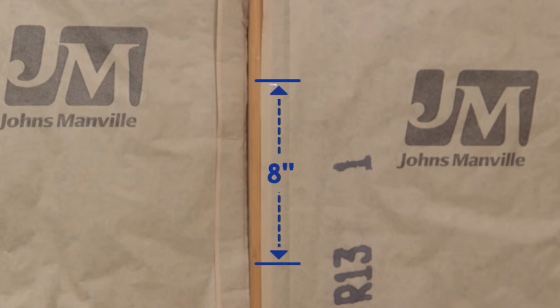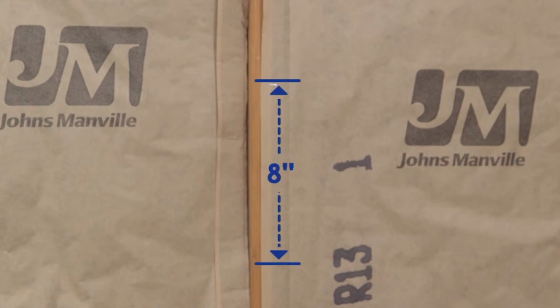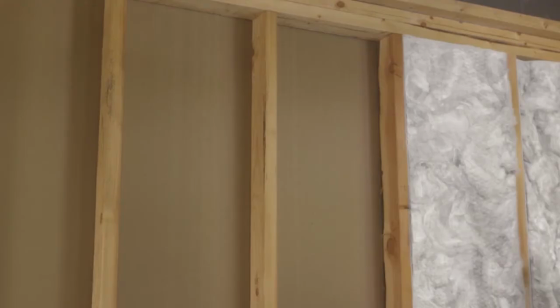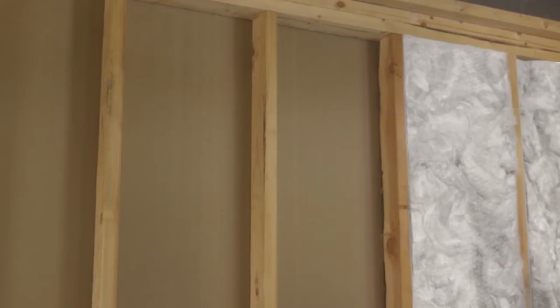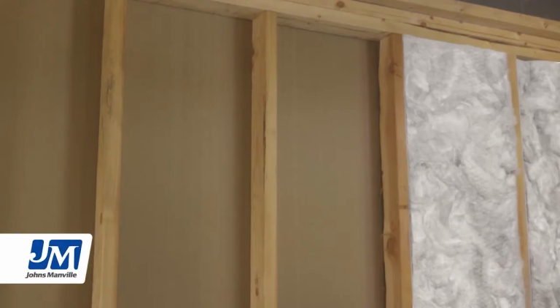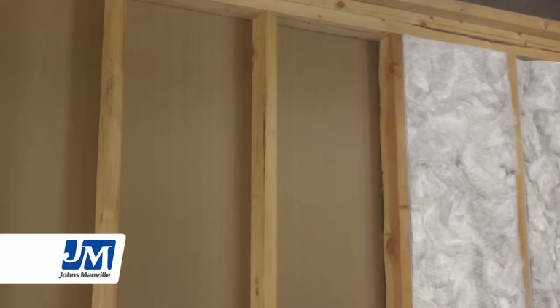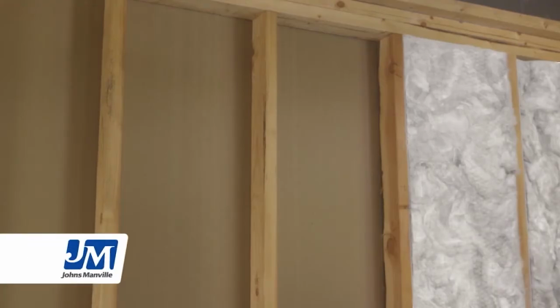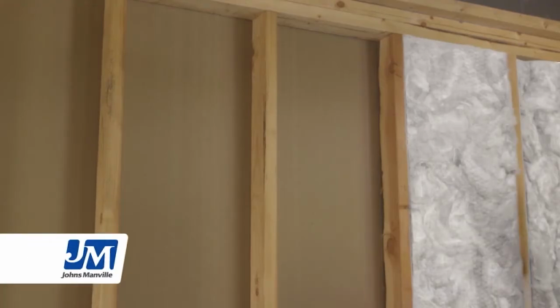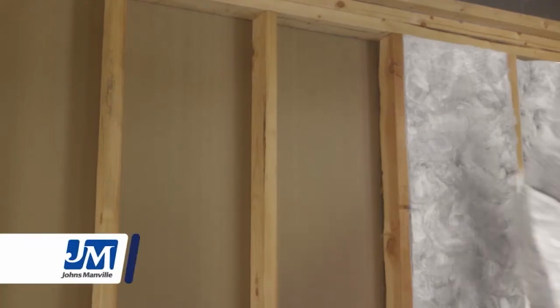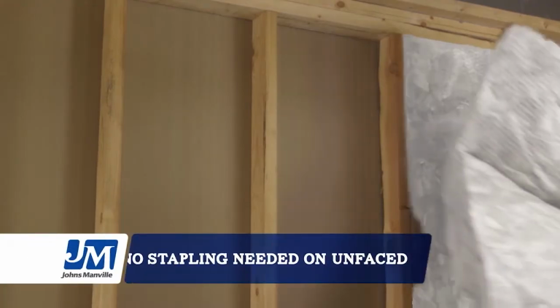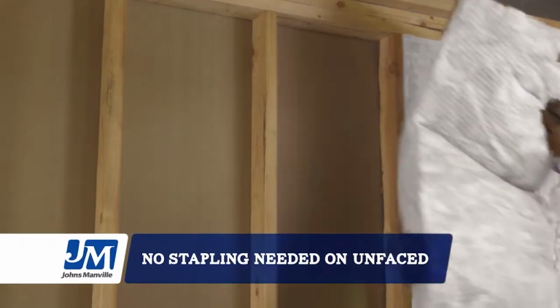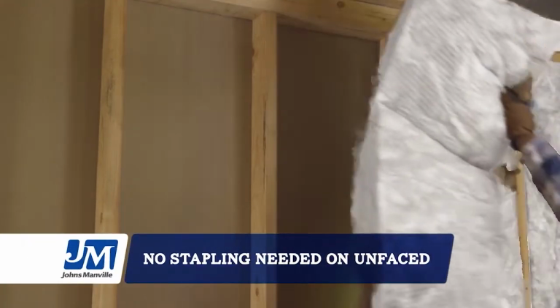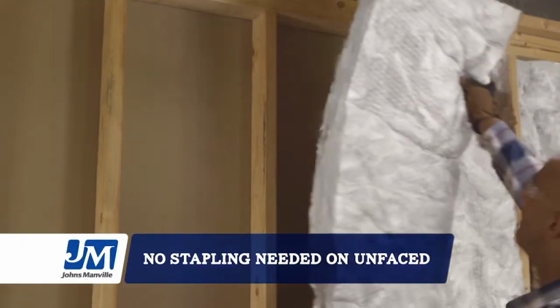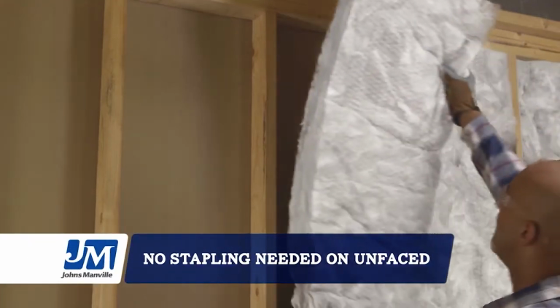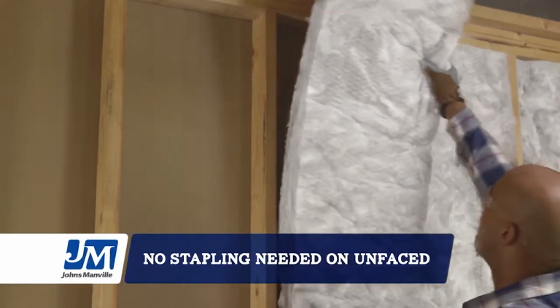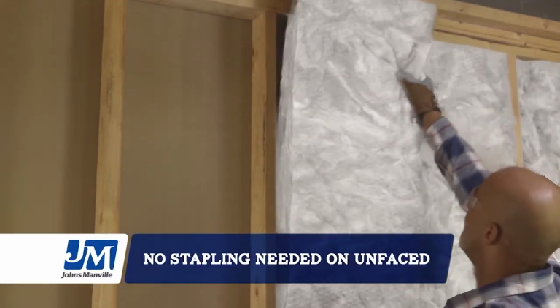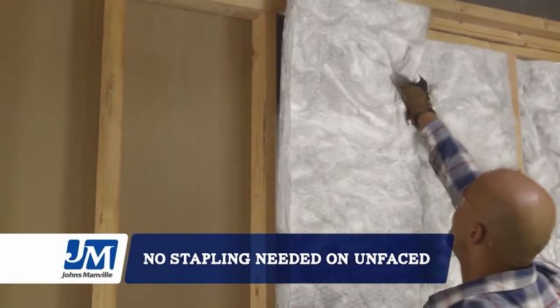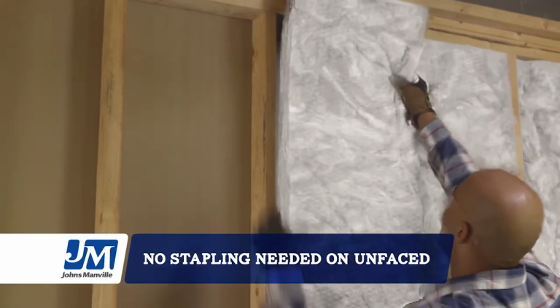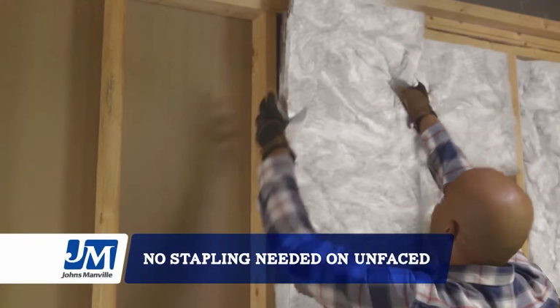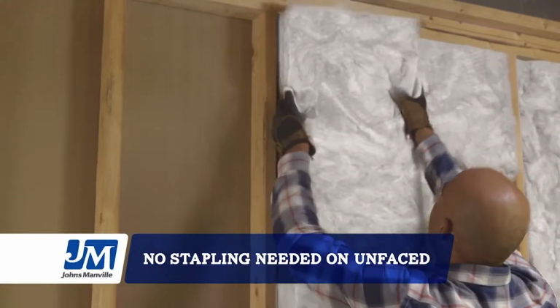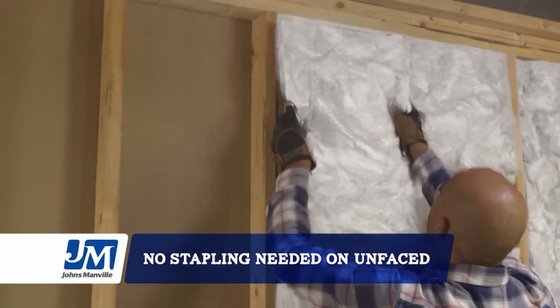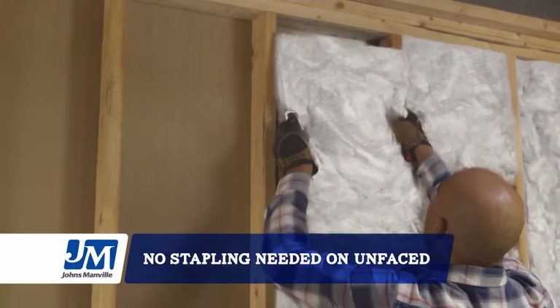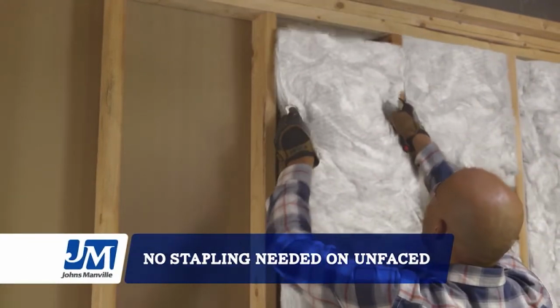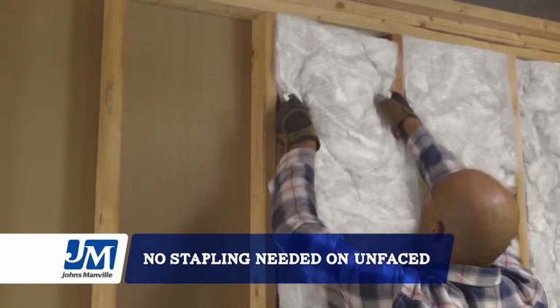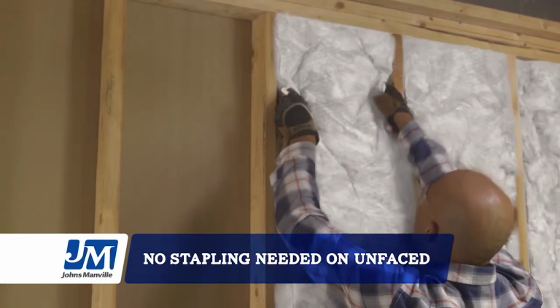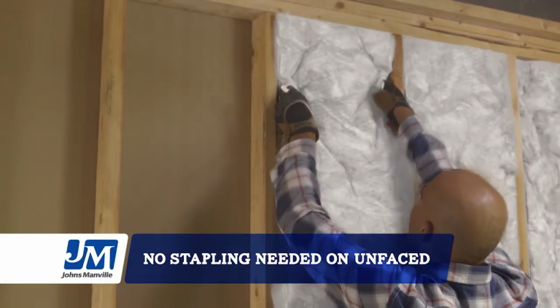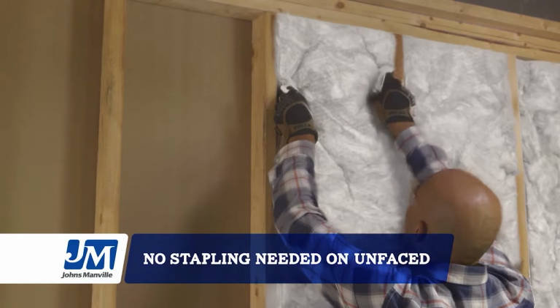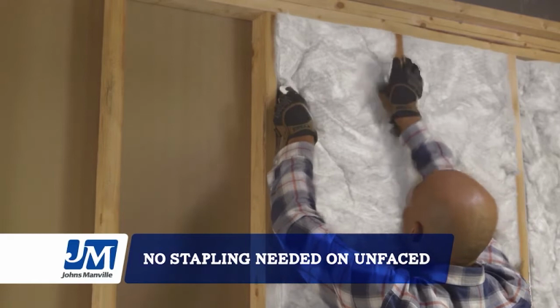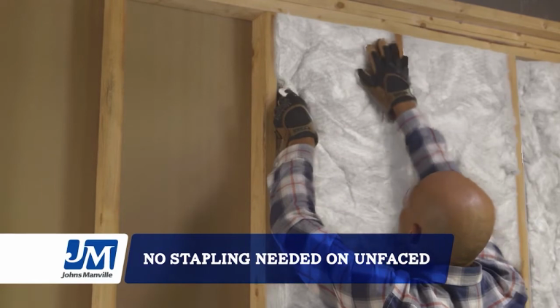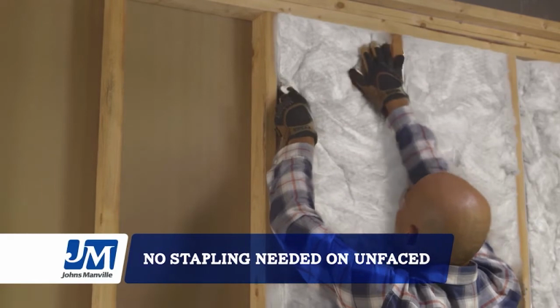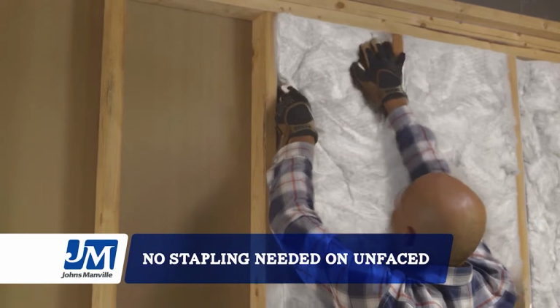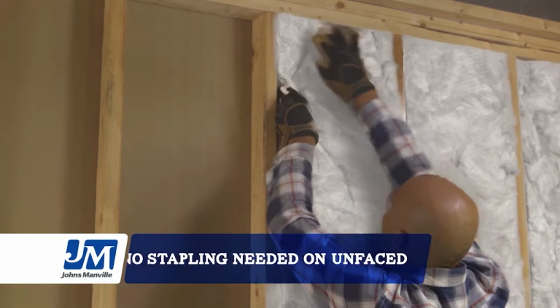Install unfaced insulation the exact same way — you just don't have to staple it. It's no sweat.